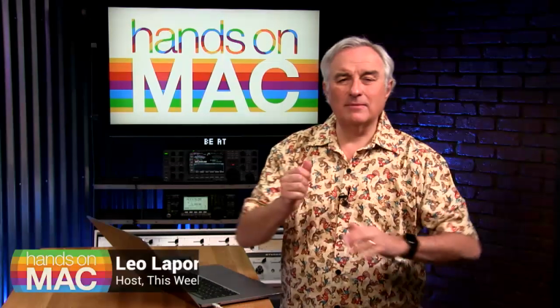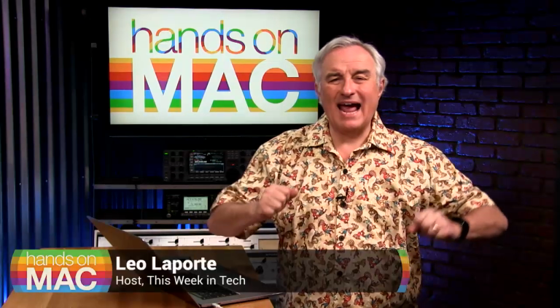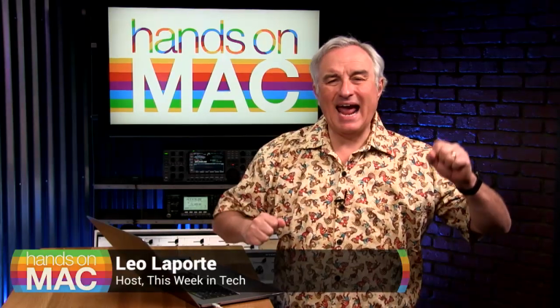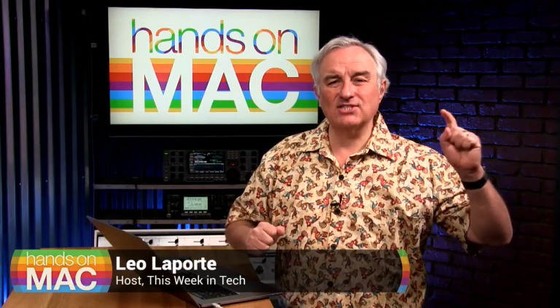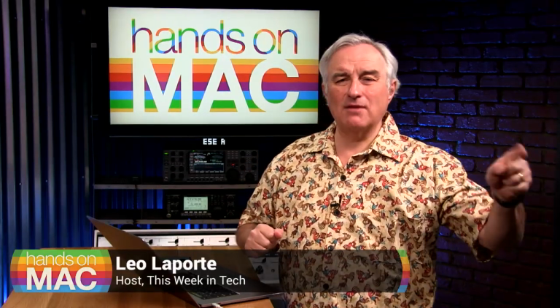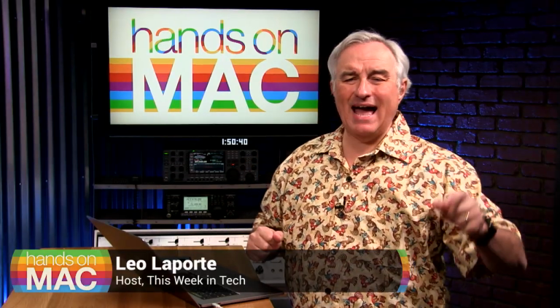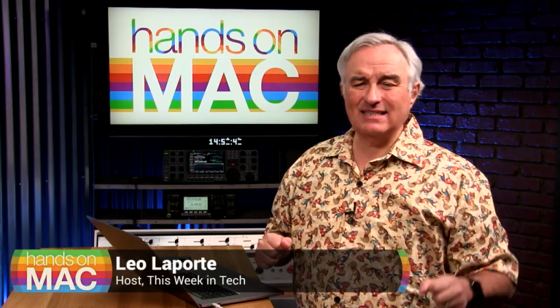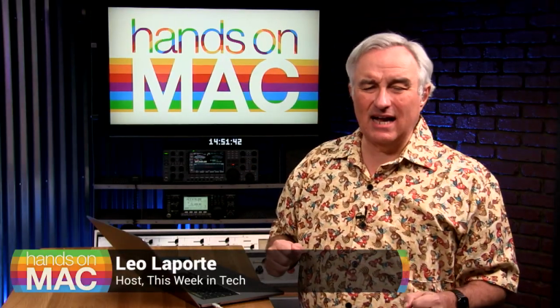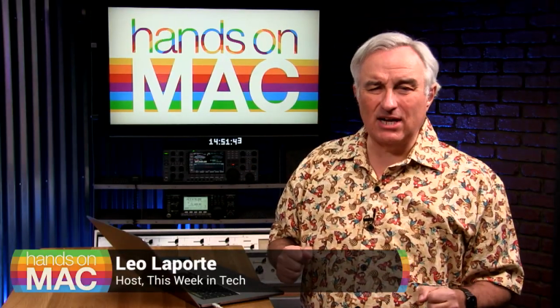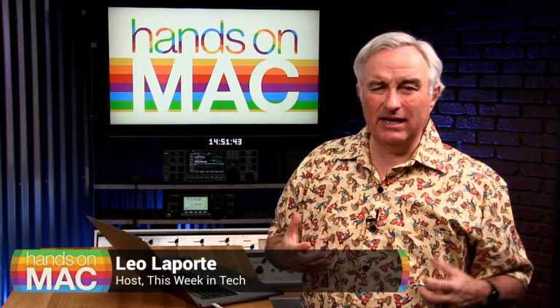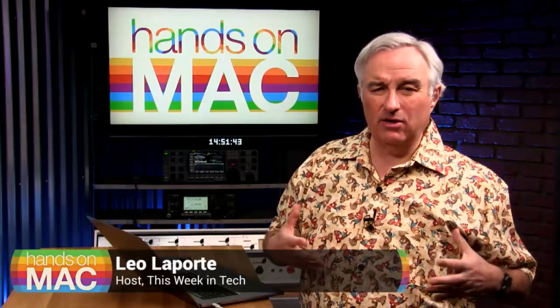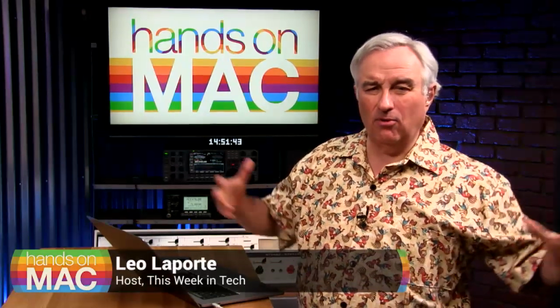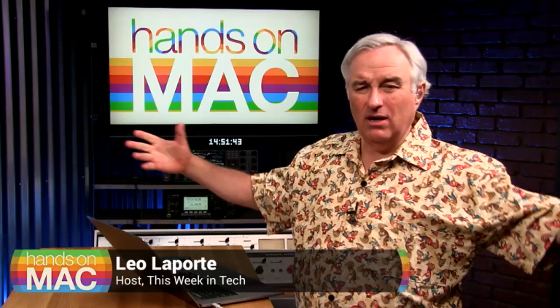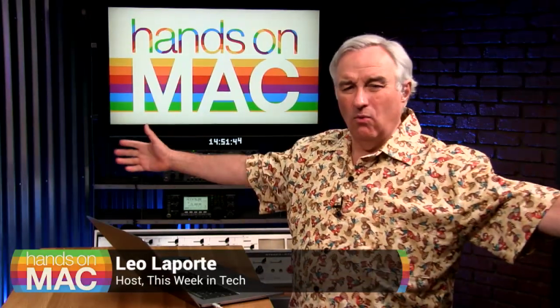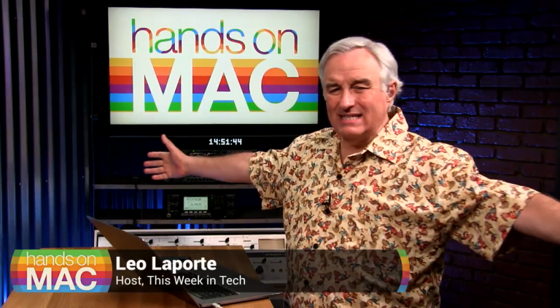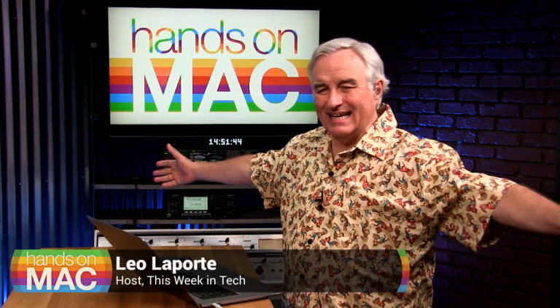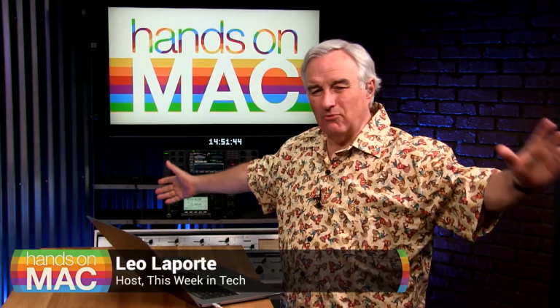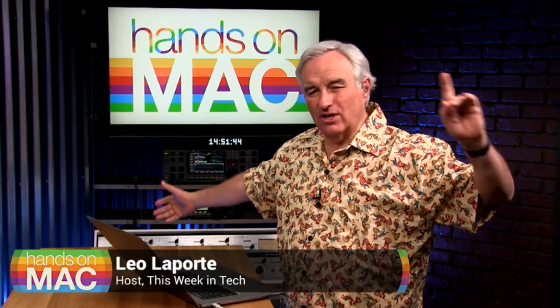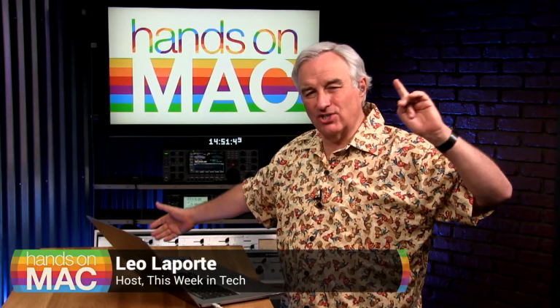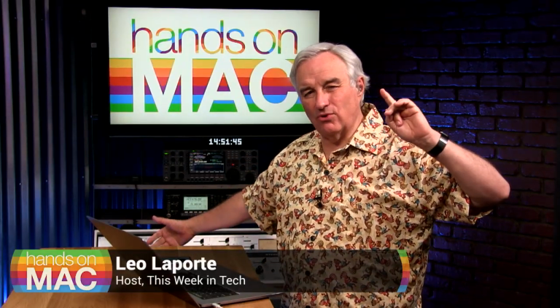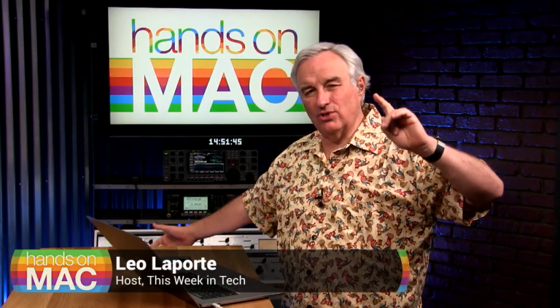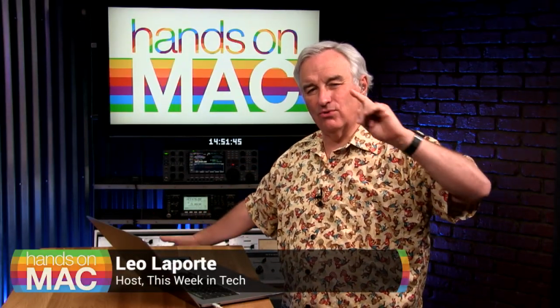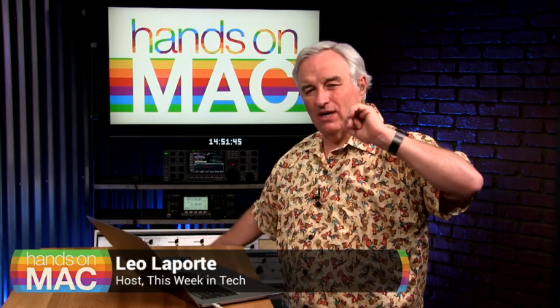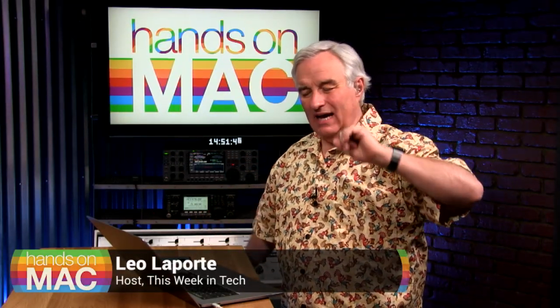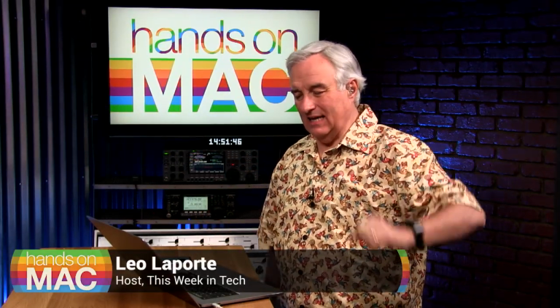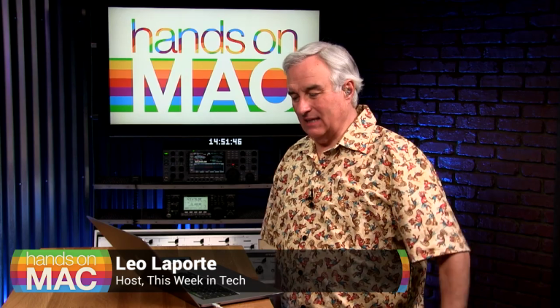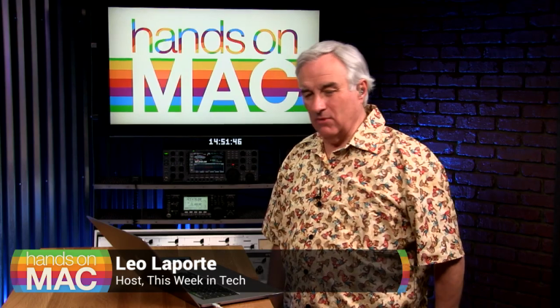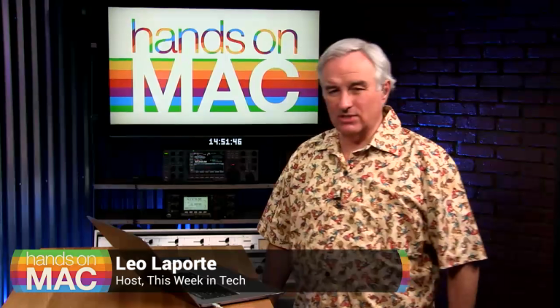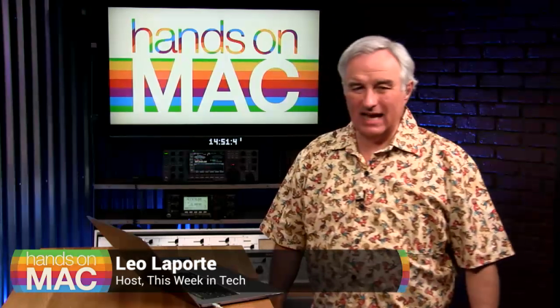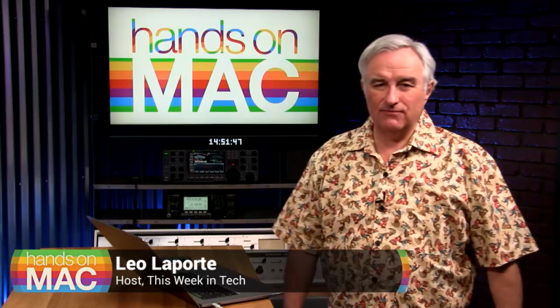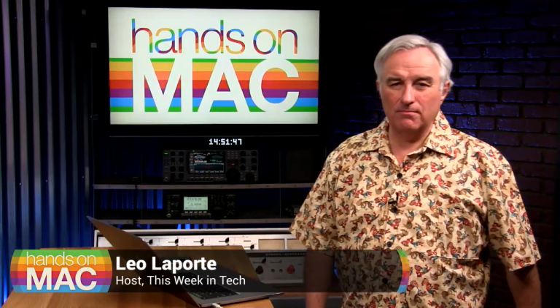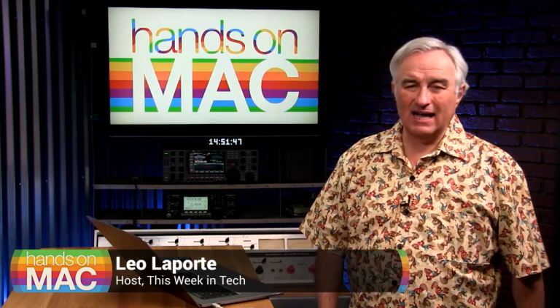Welcome to Hands on Macintosh. I'm Leo Laporte. Once again, we're going to show you how to get the most out of your Mac.